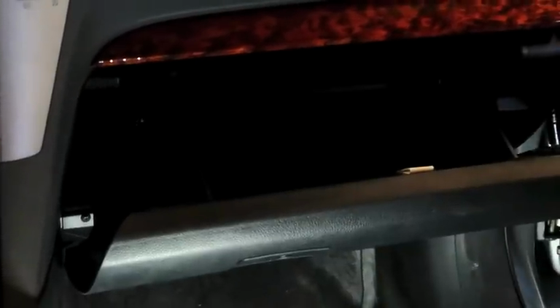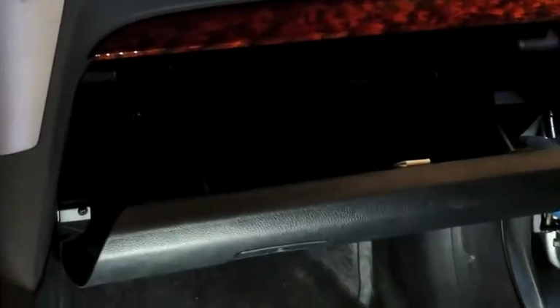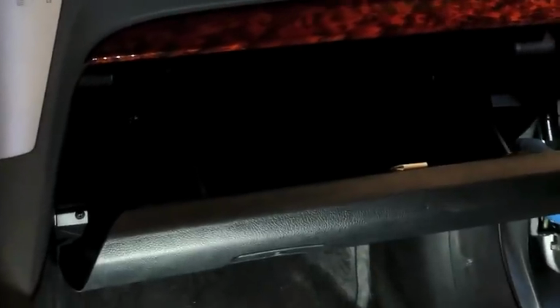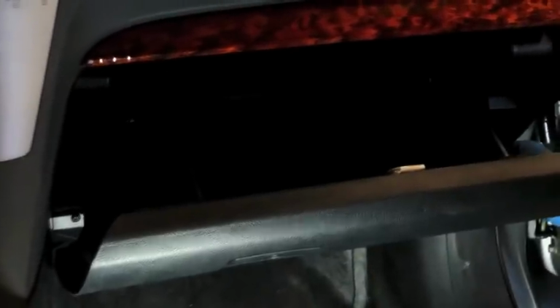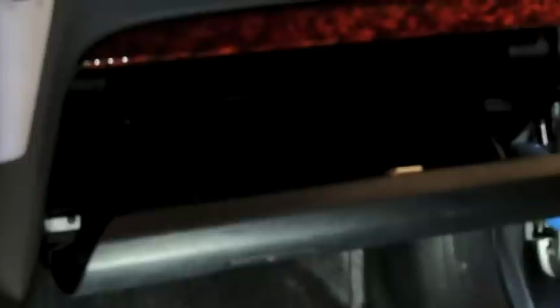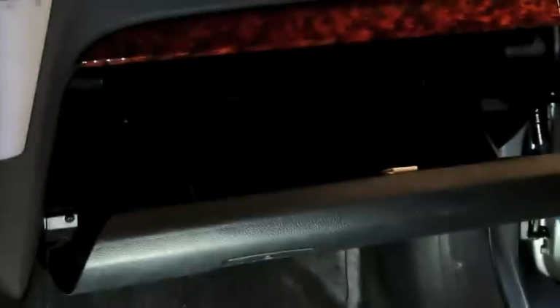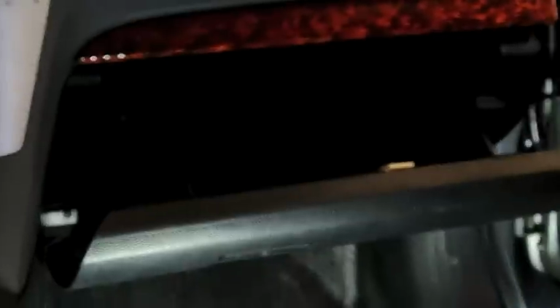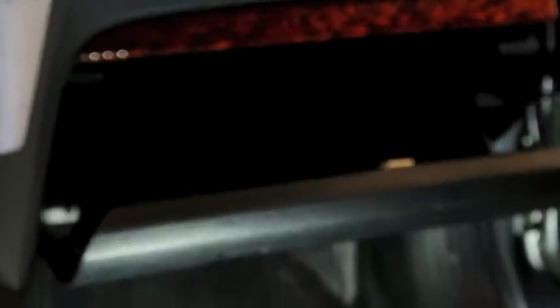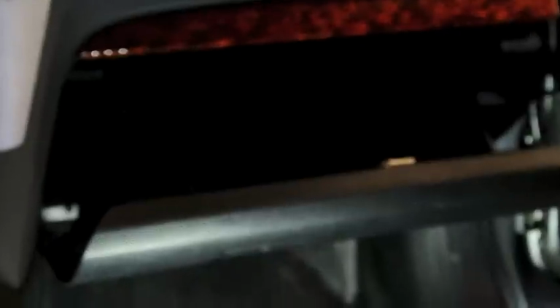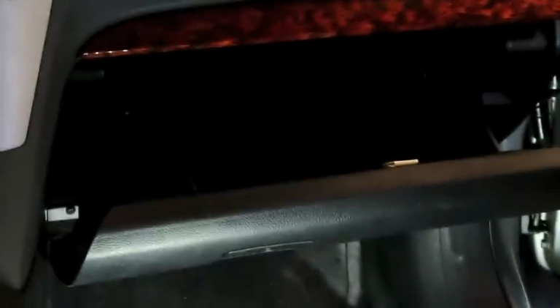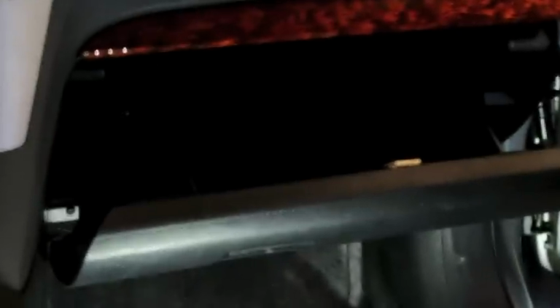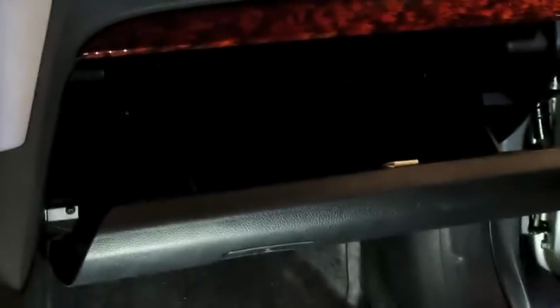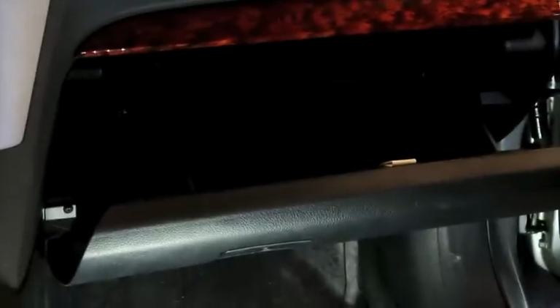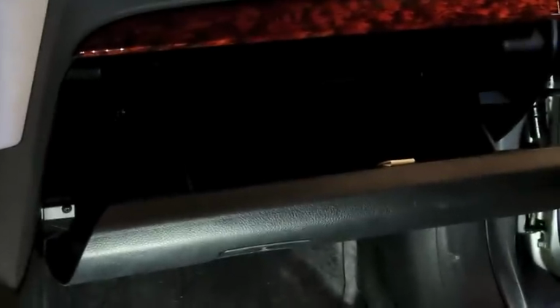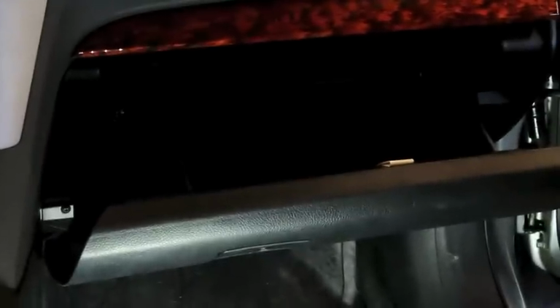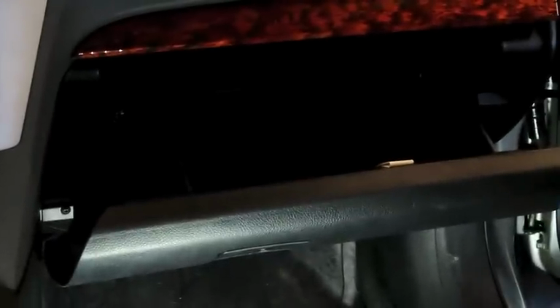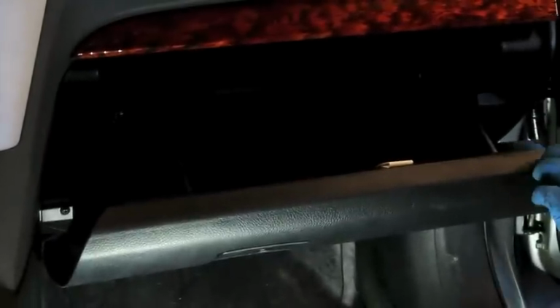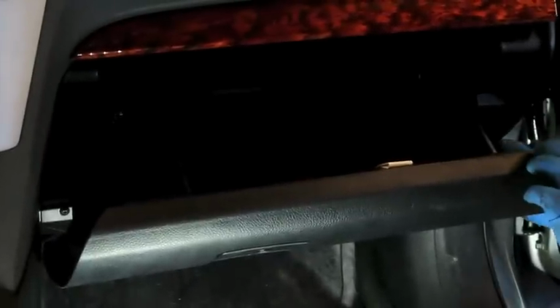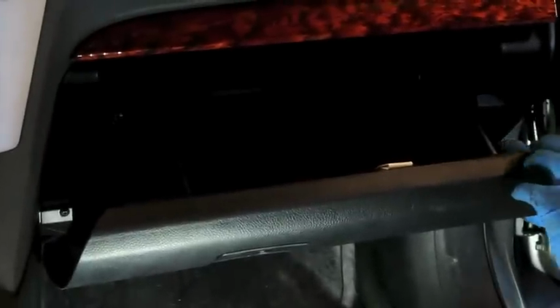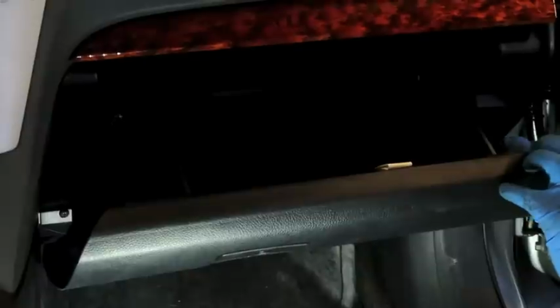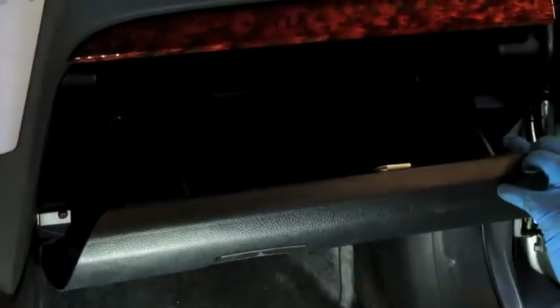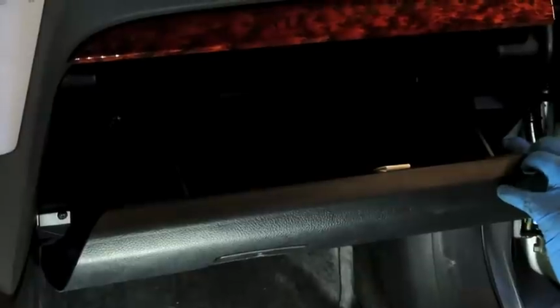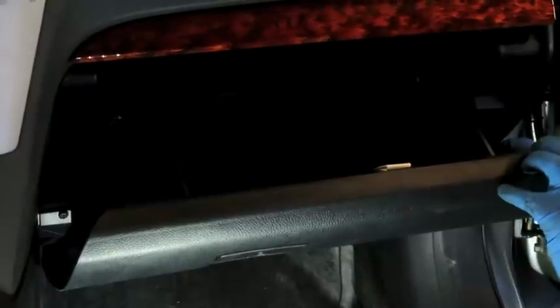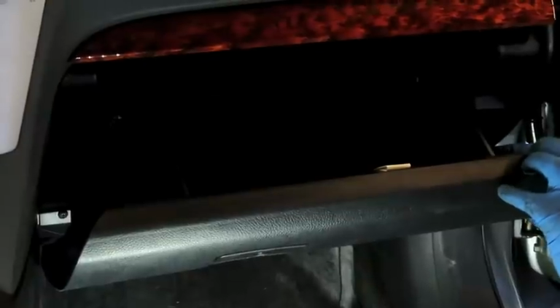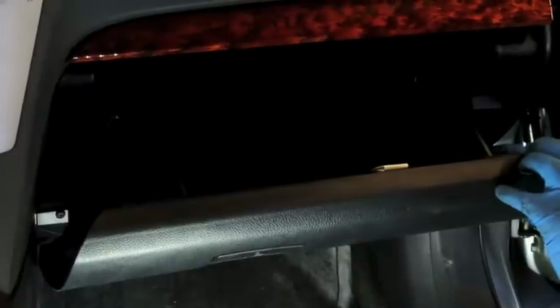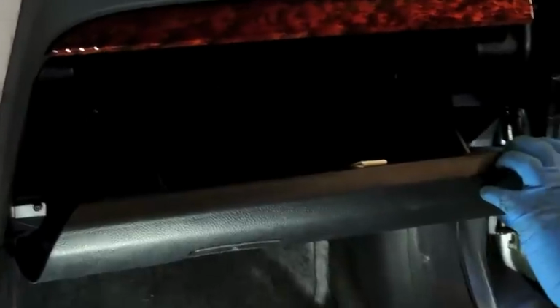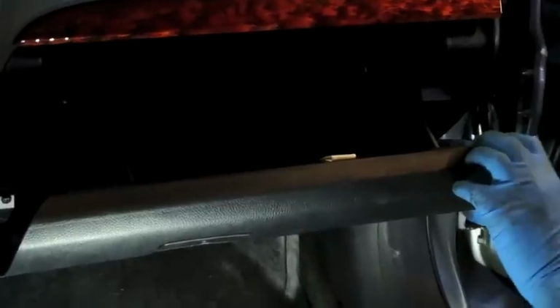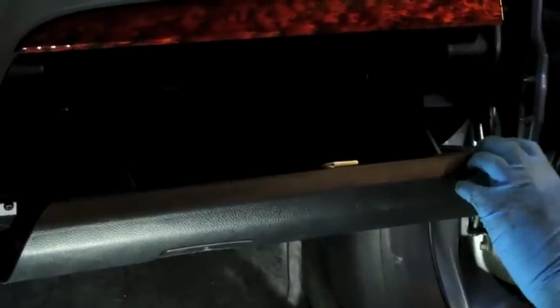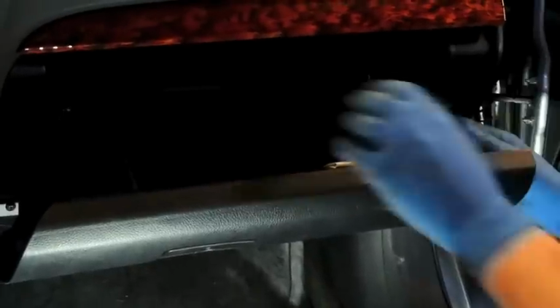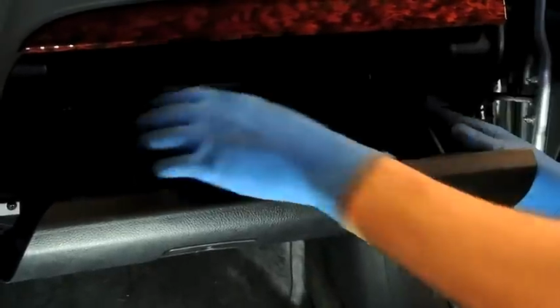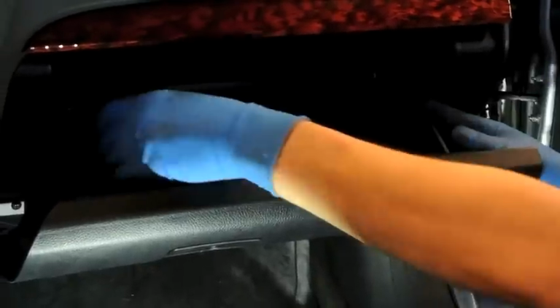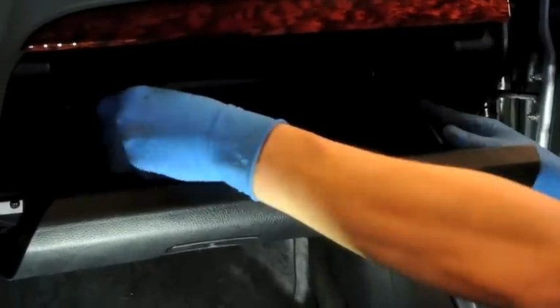So the first thing you need to do is open up the glove box. We prefer to actually remove the glove box.